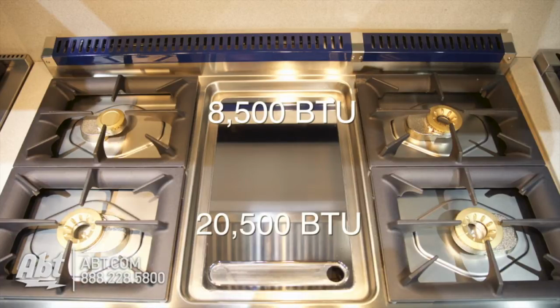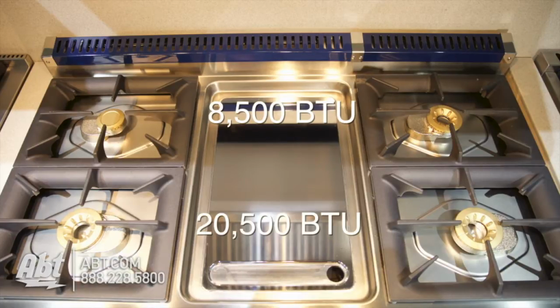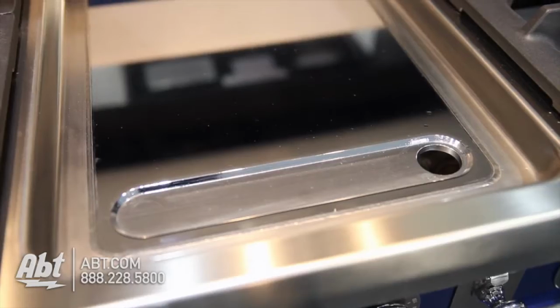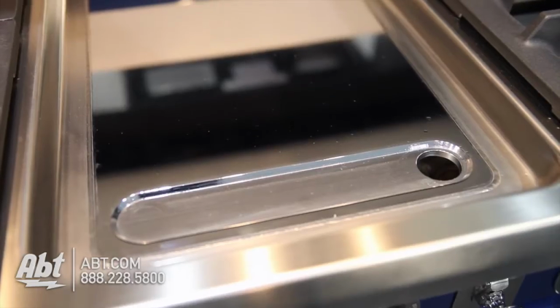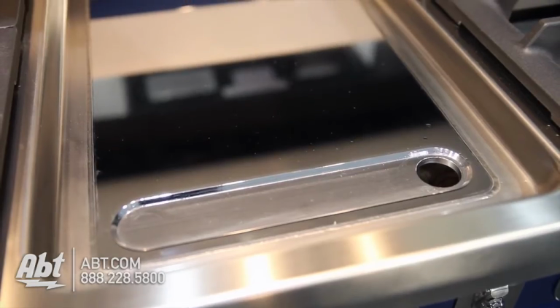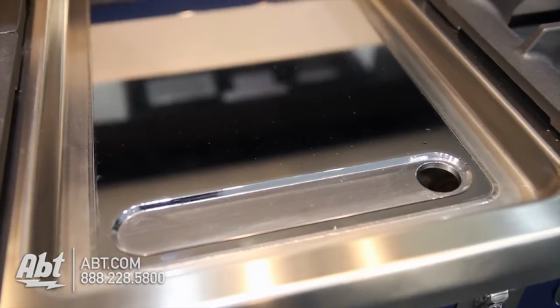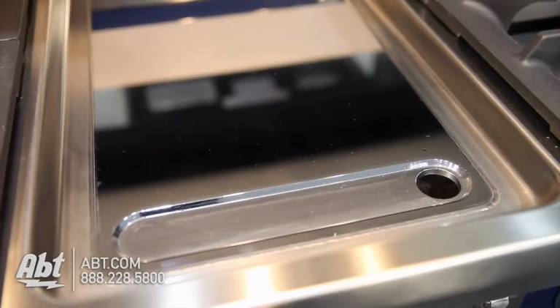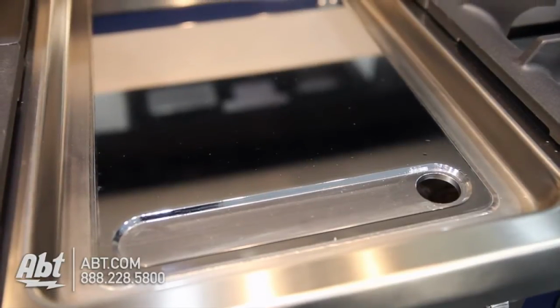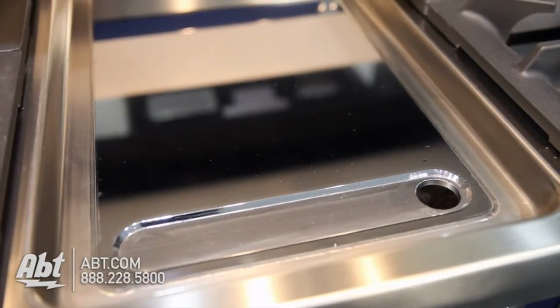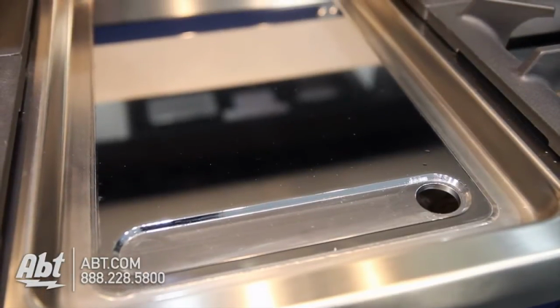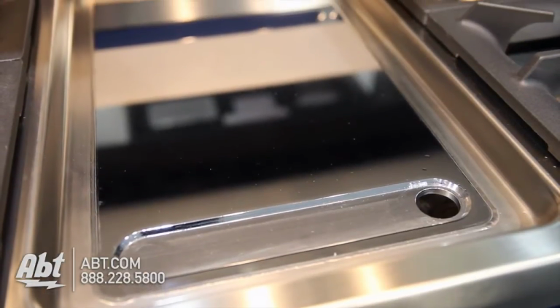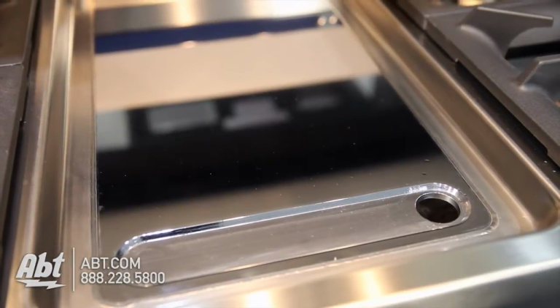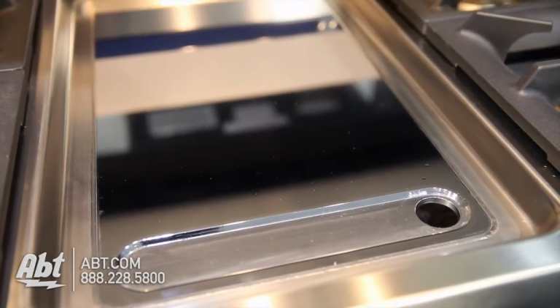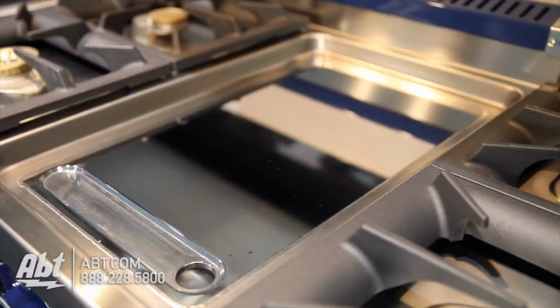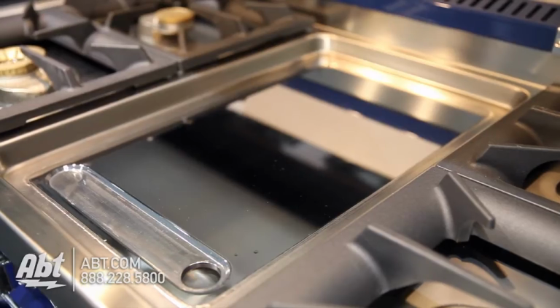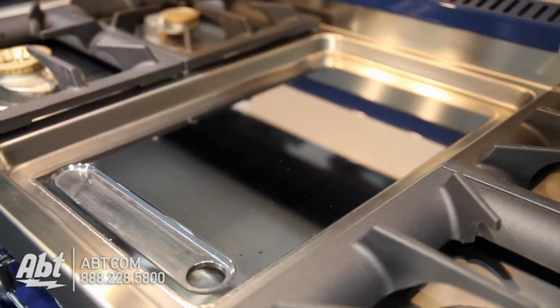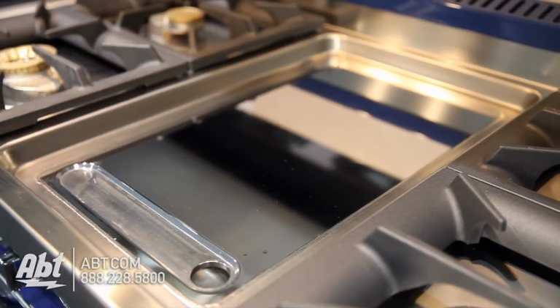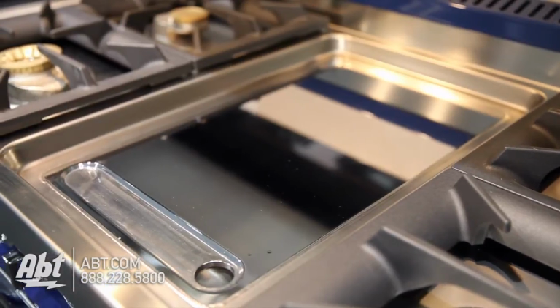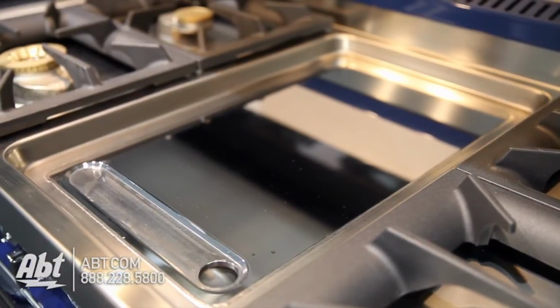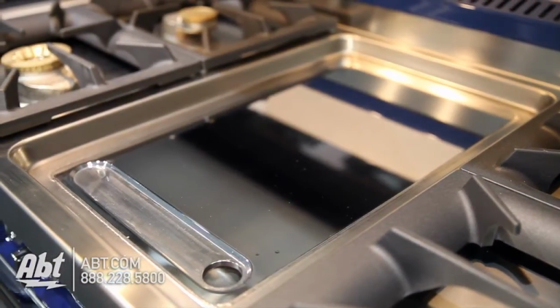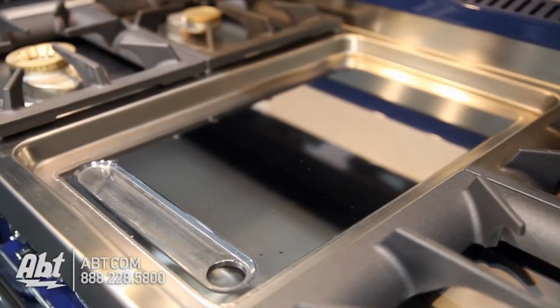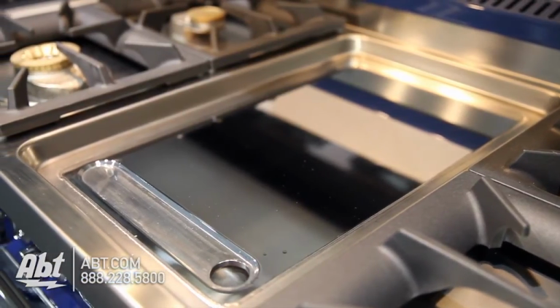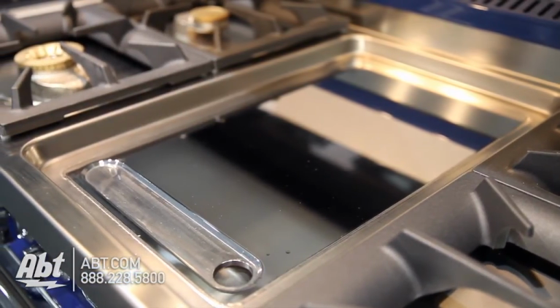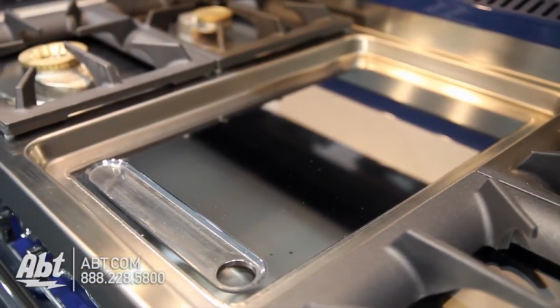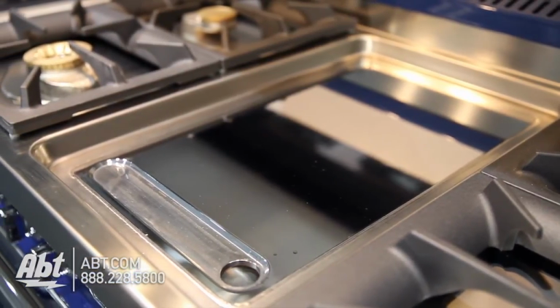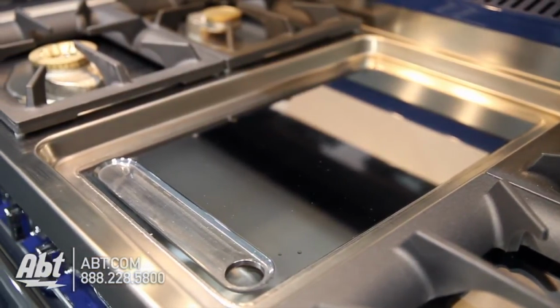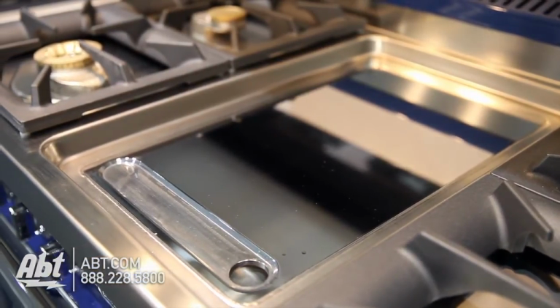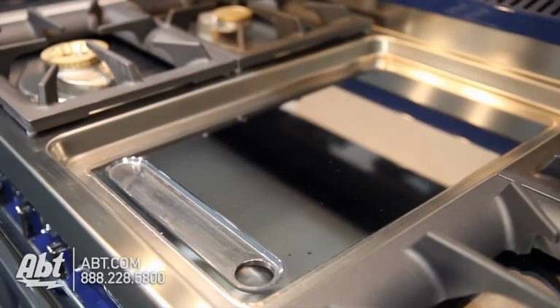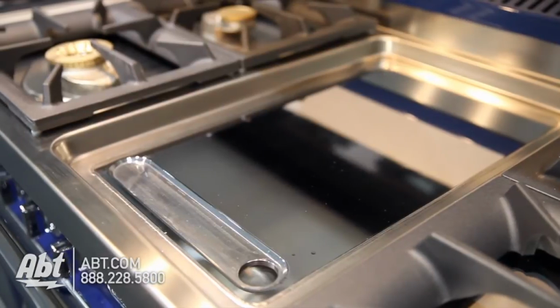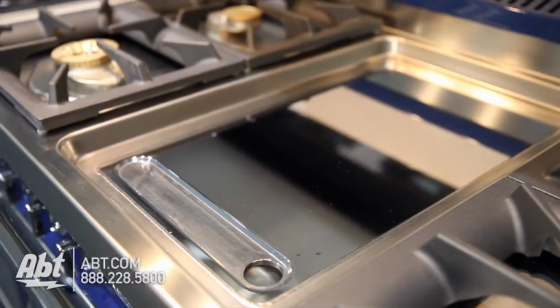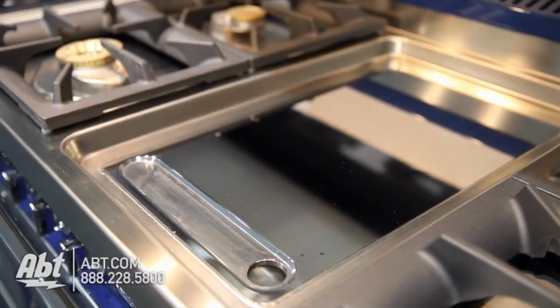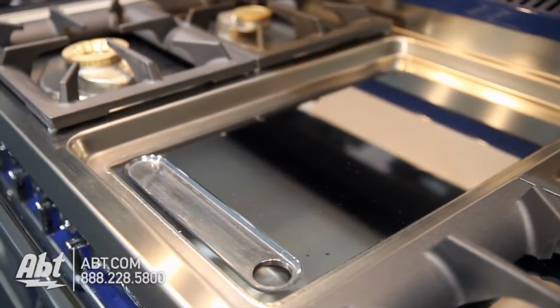The electric griddle is made of machined steel with a scratch resistant and non-stick chrome finish that can heat up to 400 degrees.